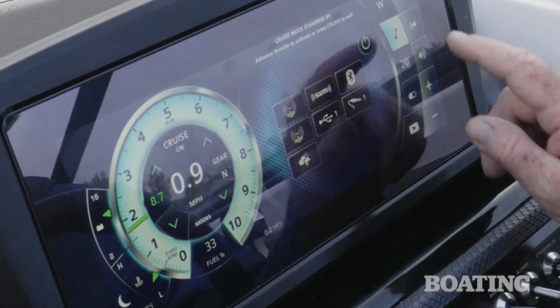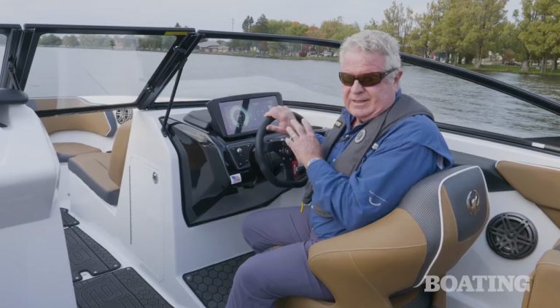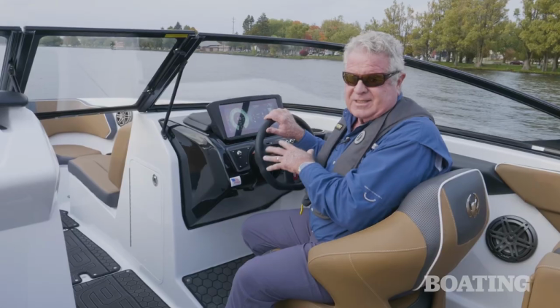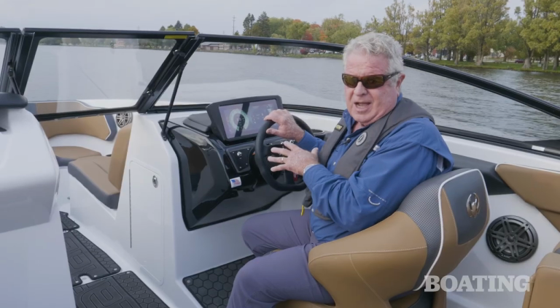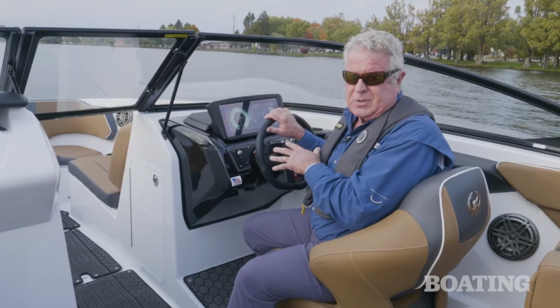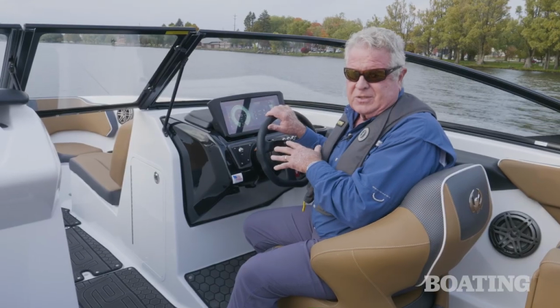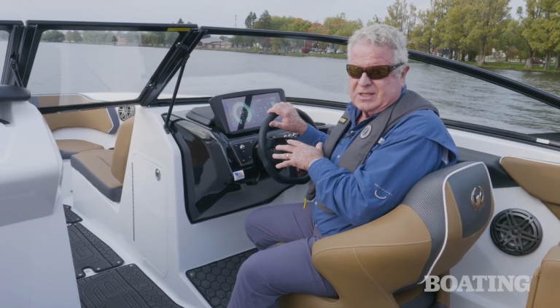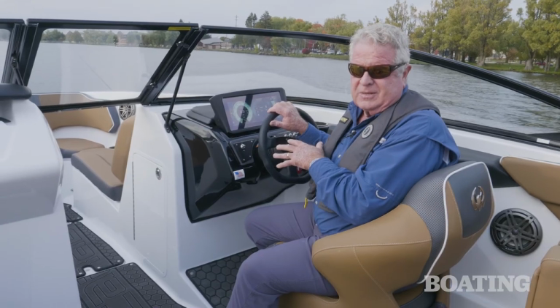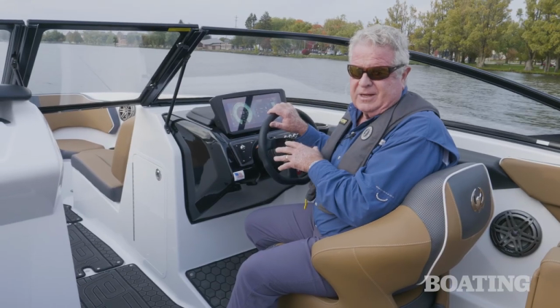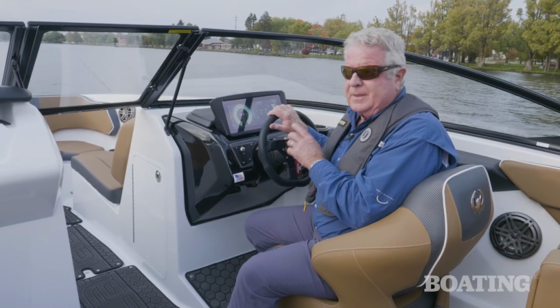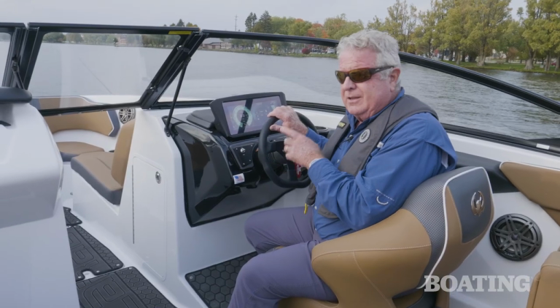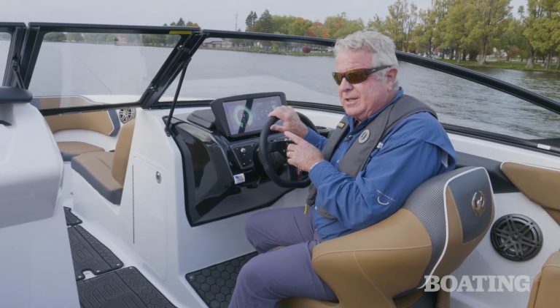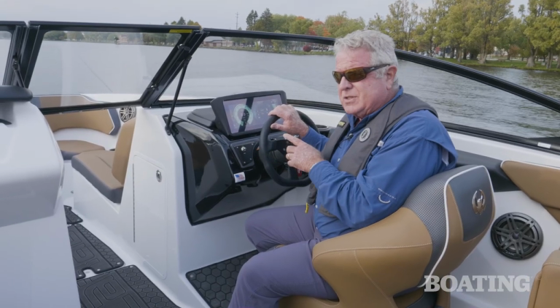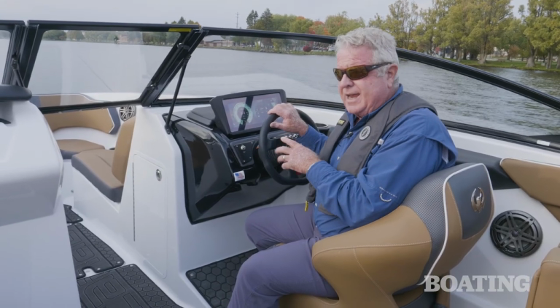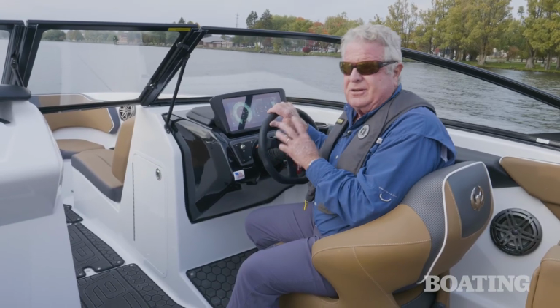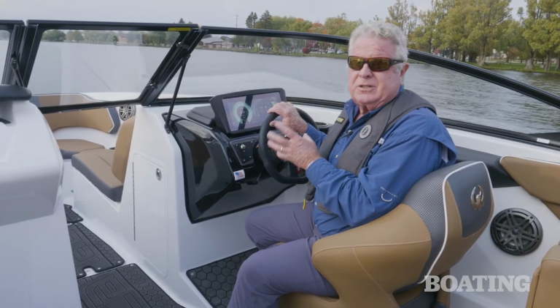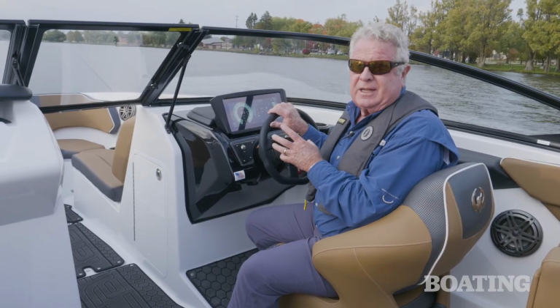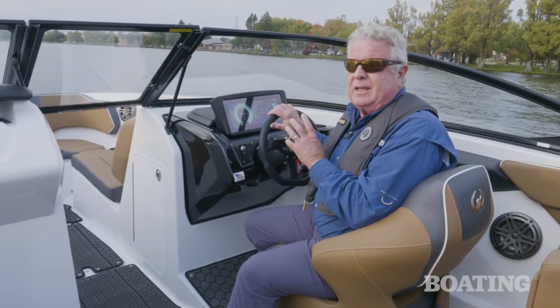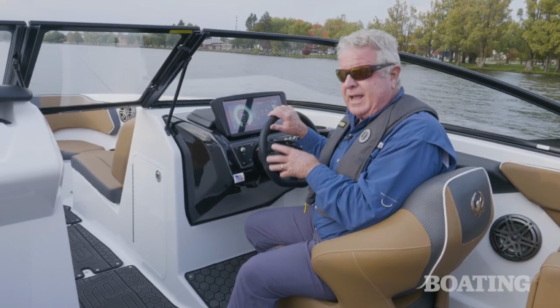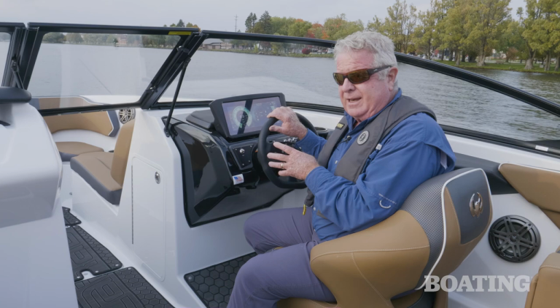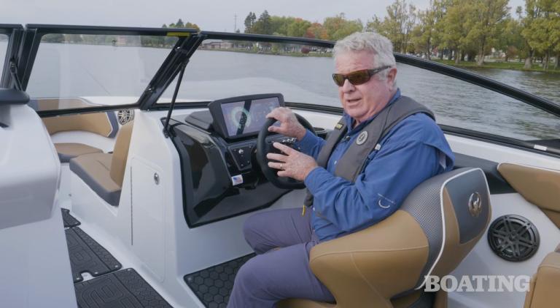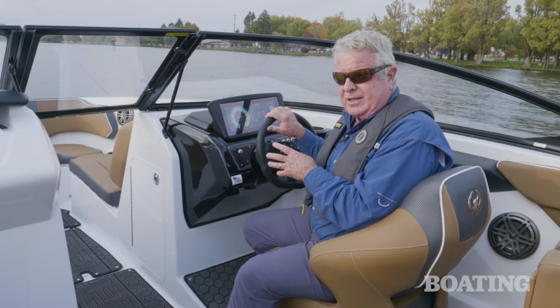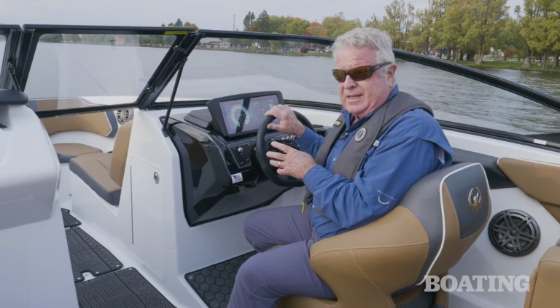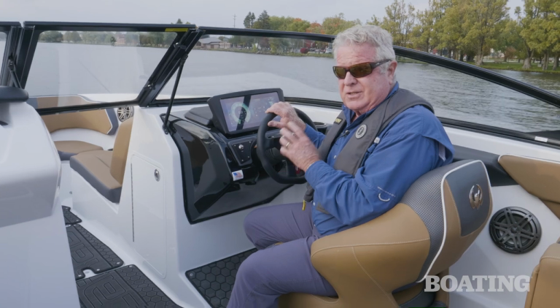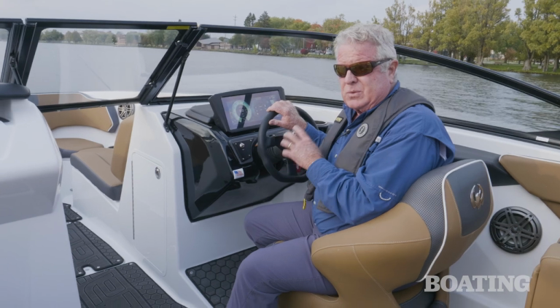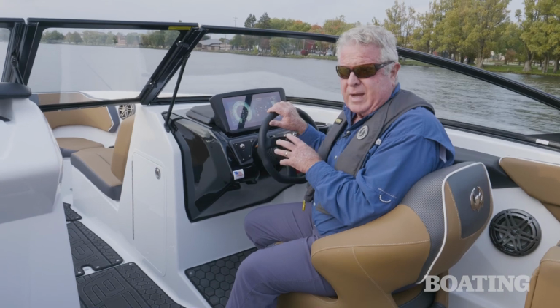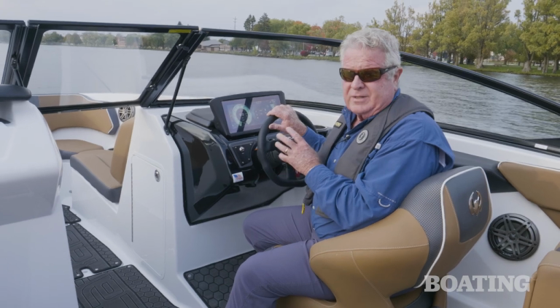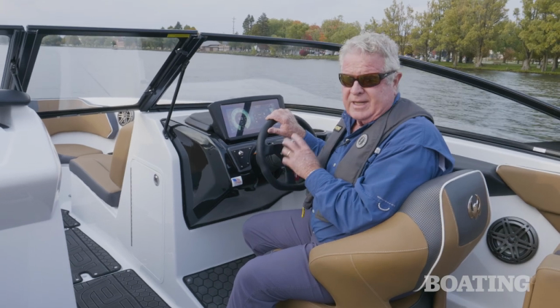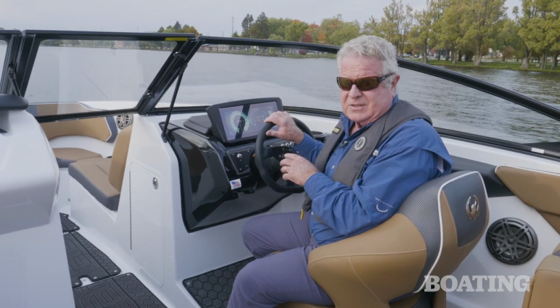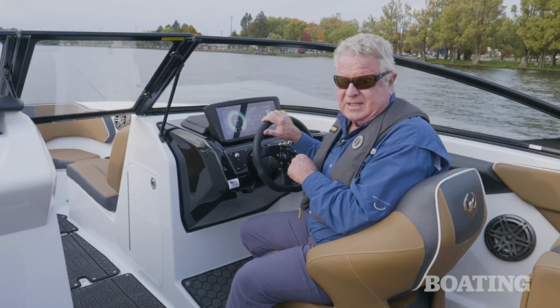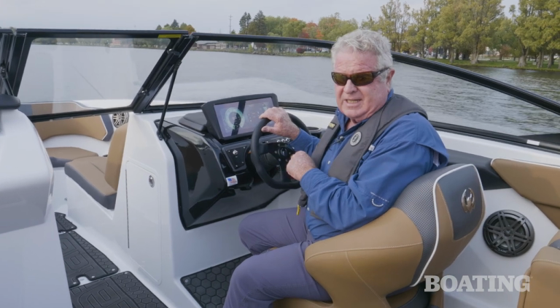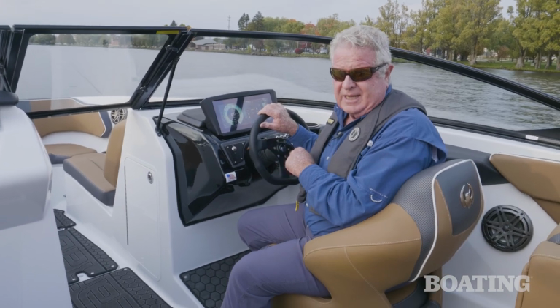That's an optional system. If you go standard, you'll get analog gauges surrounding an LCD gauge.